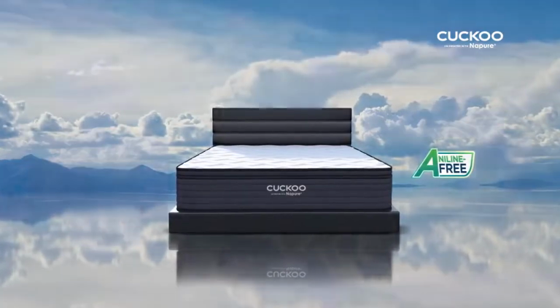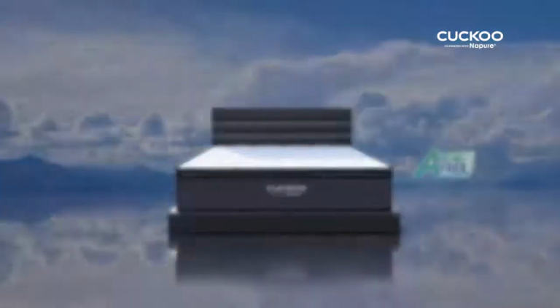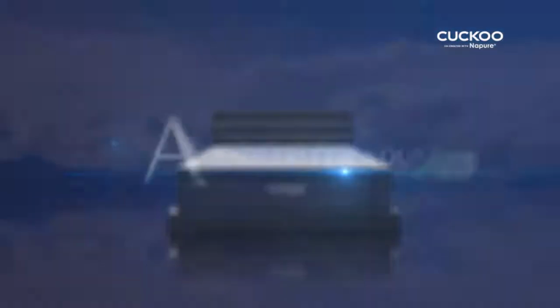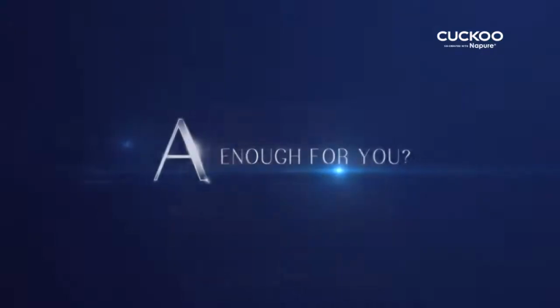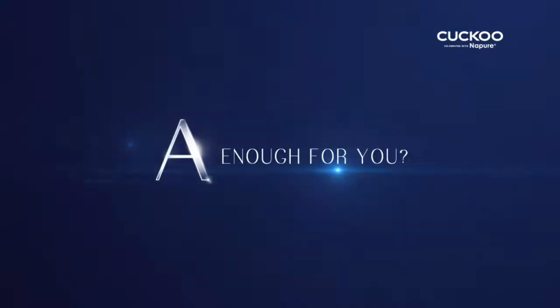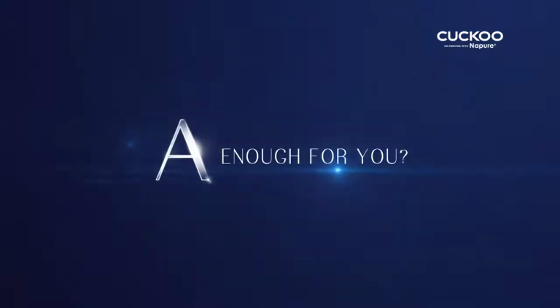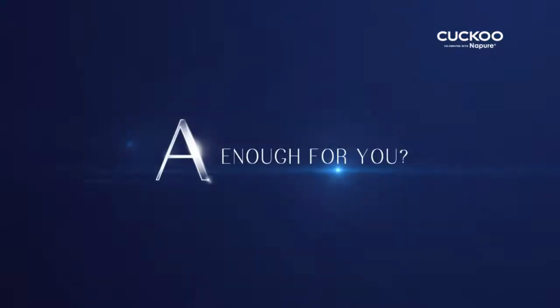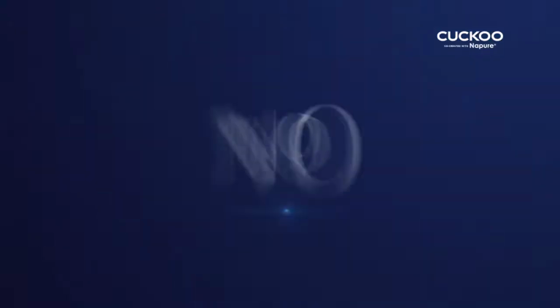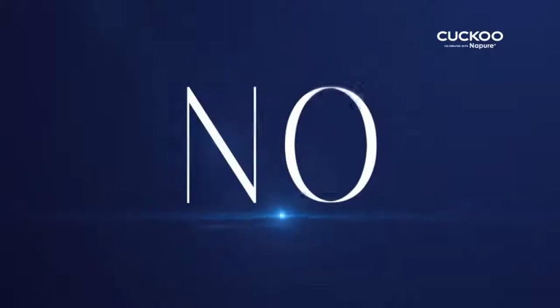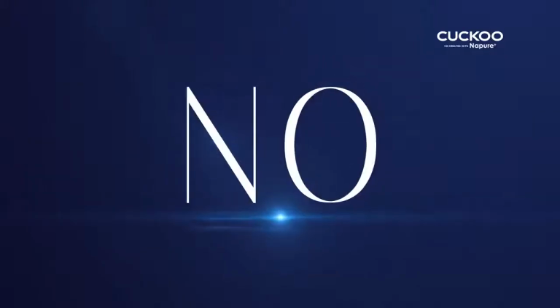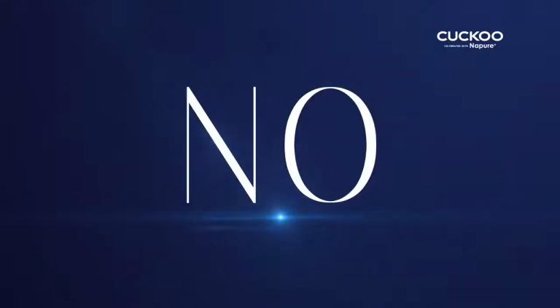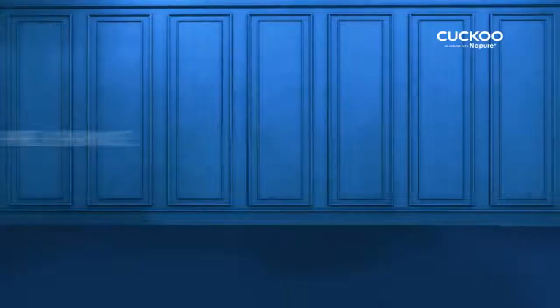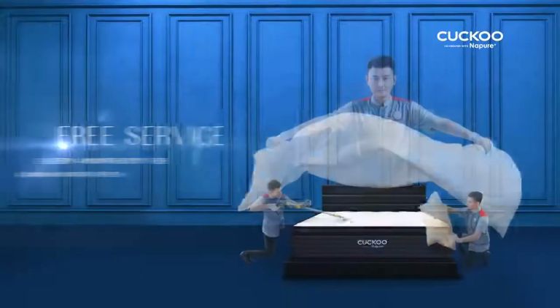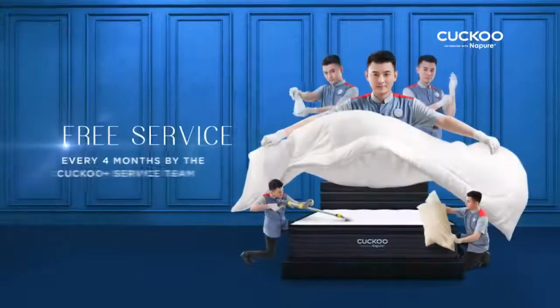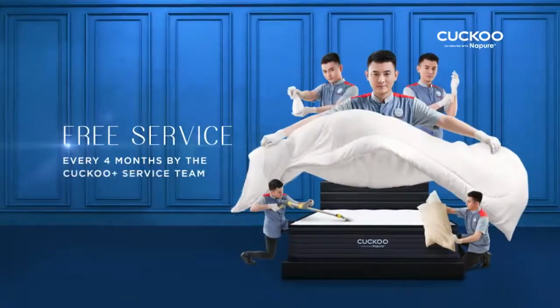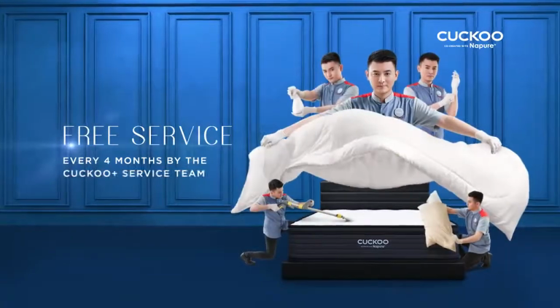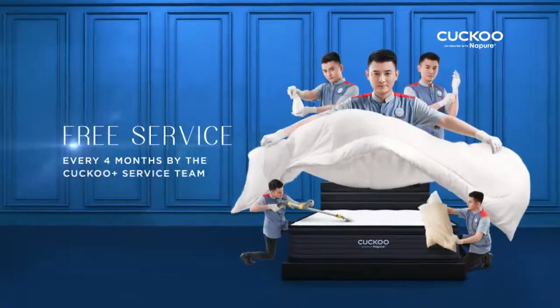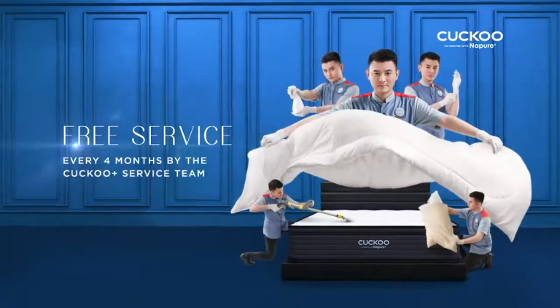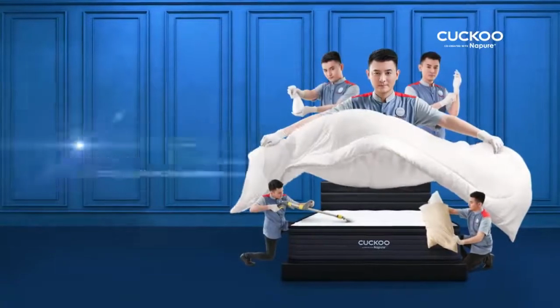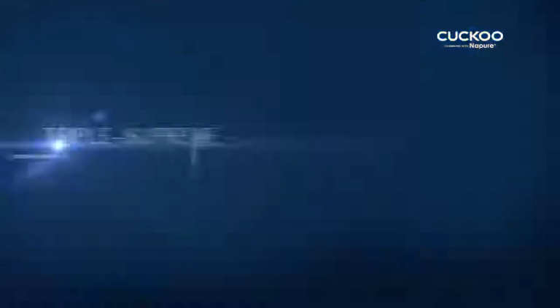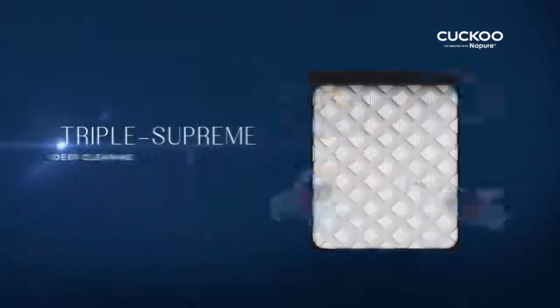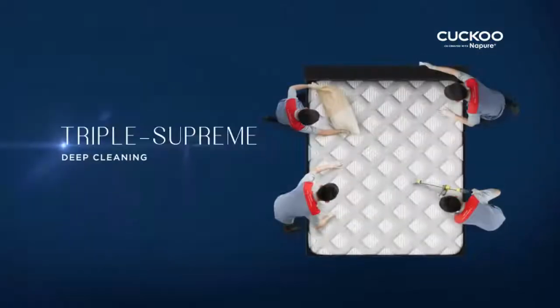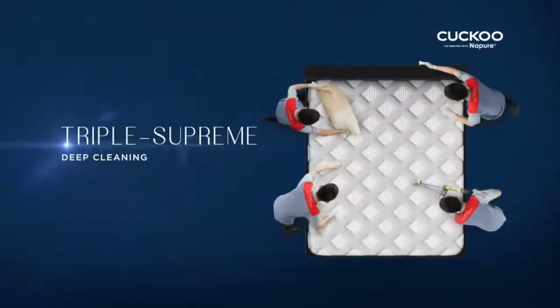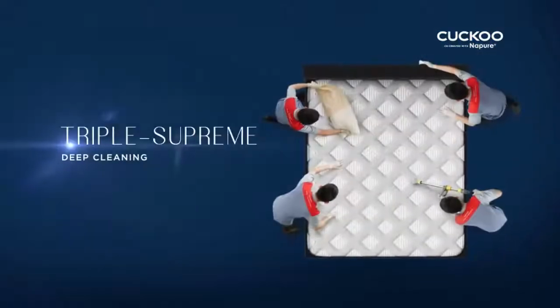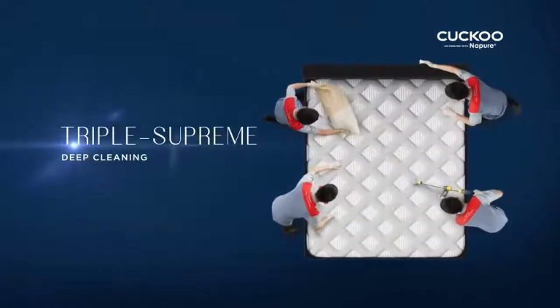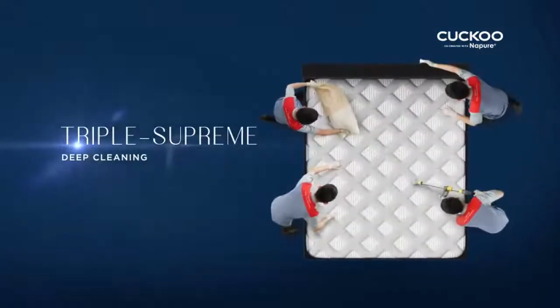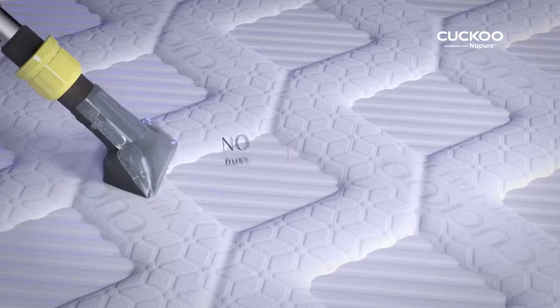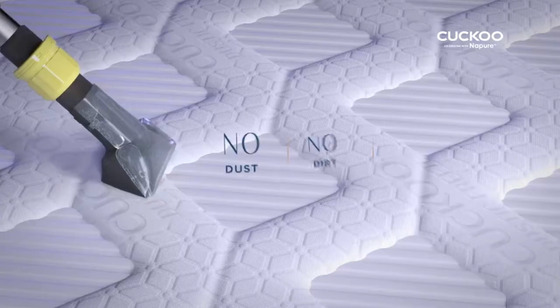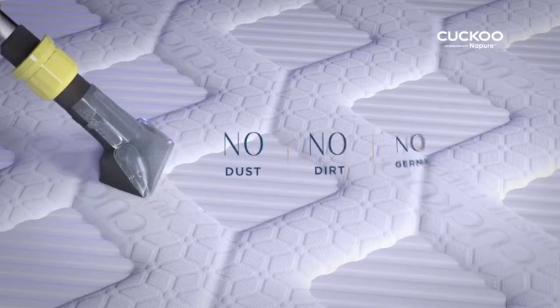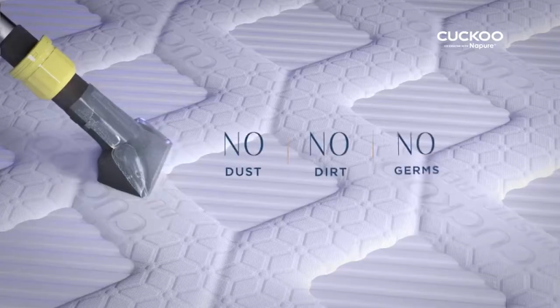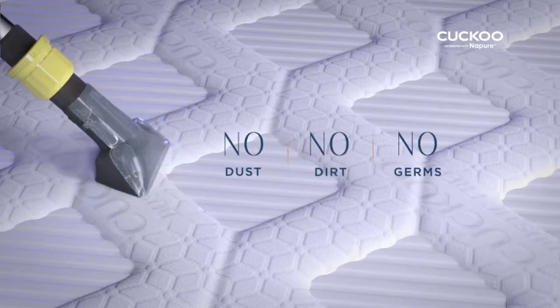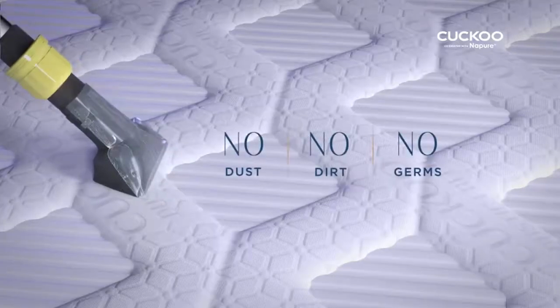A enough for you? No. Also get free service every 4 months, from inside to outside.